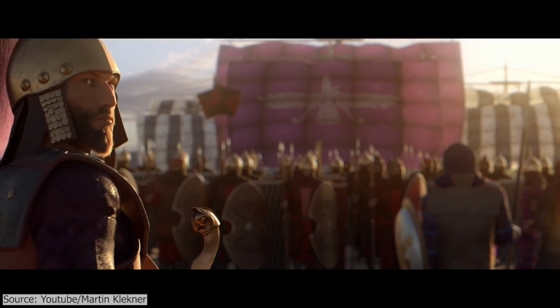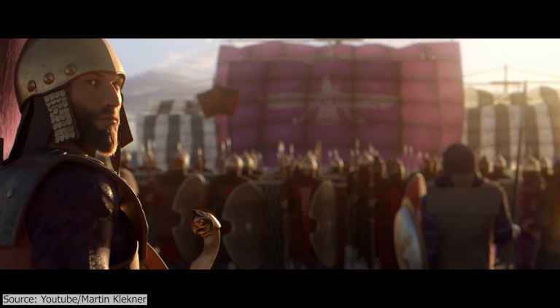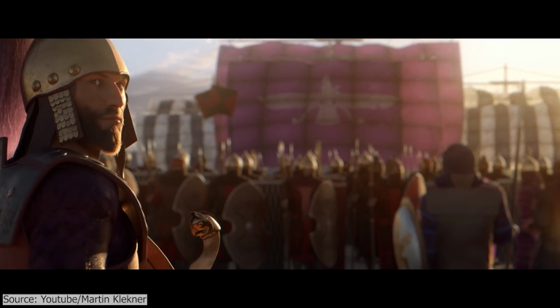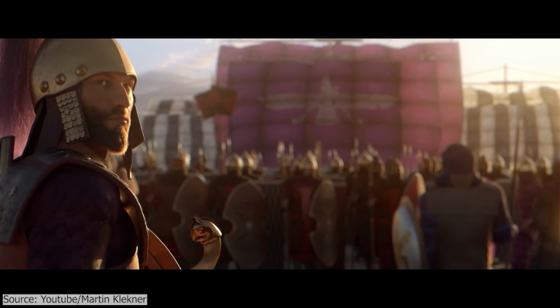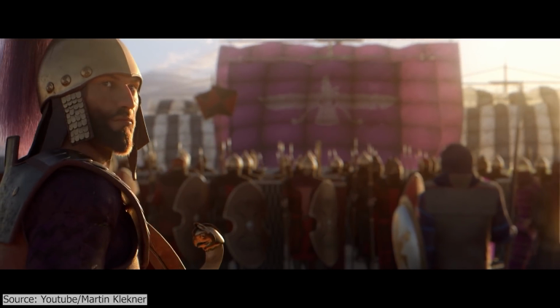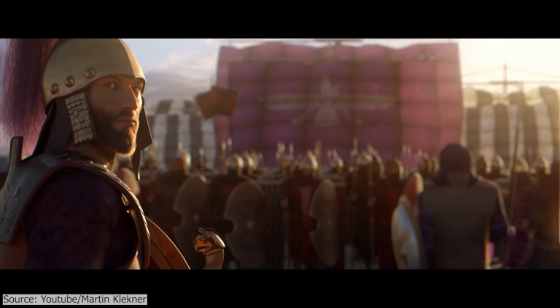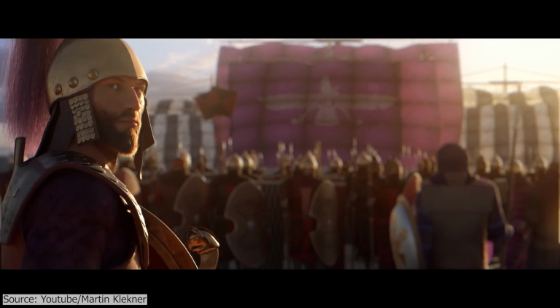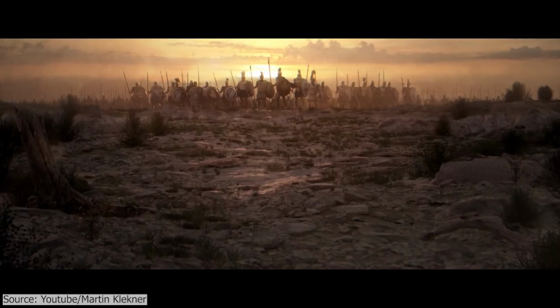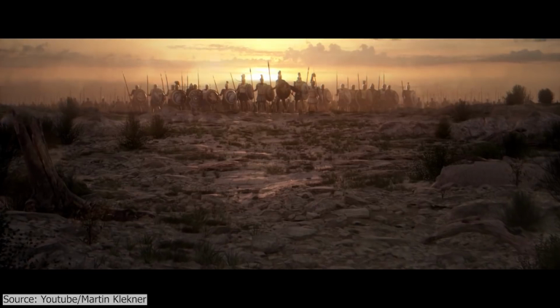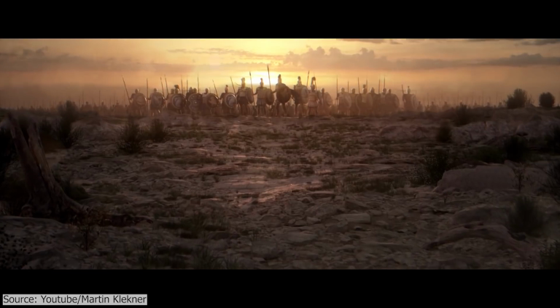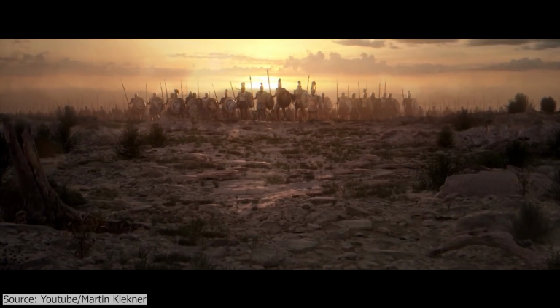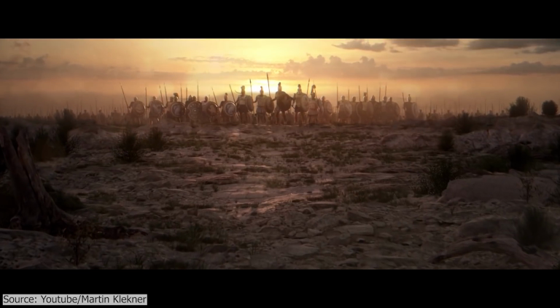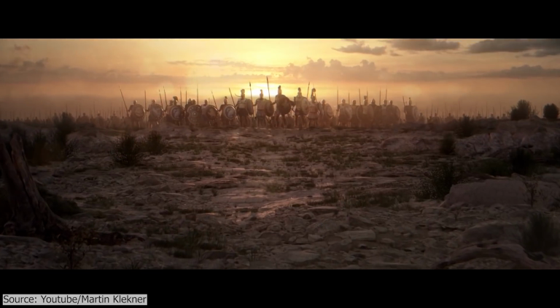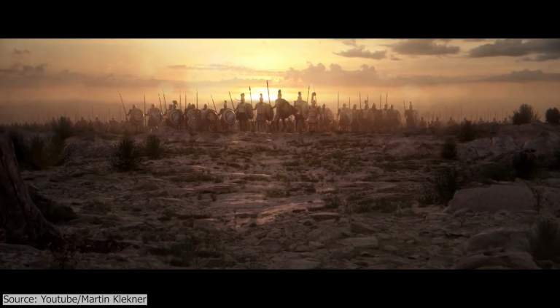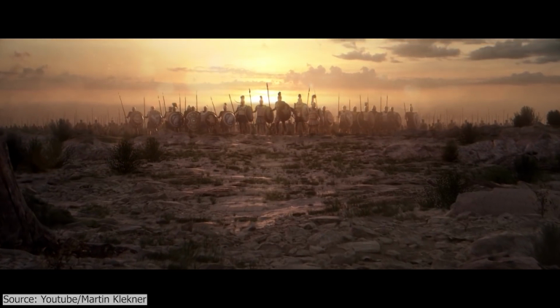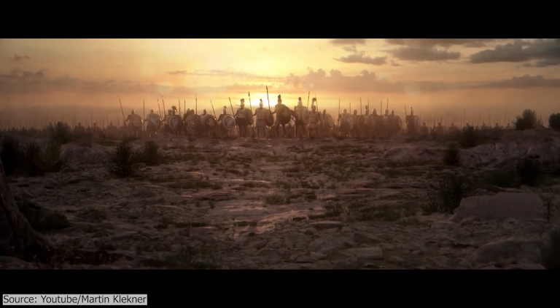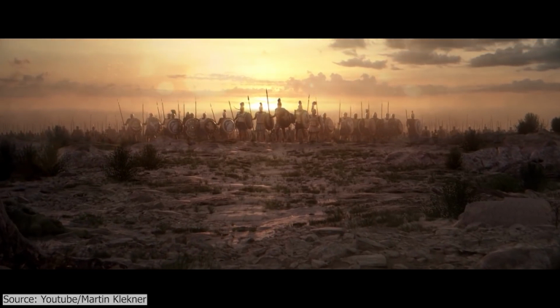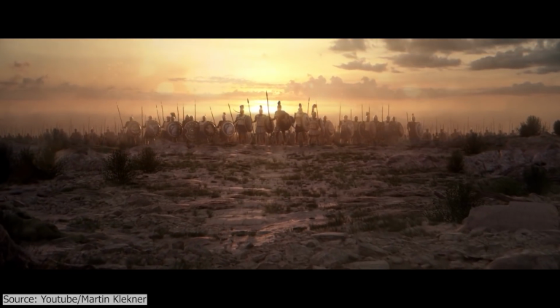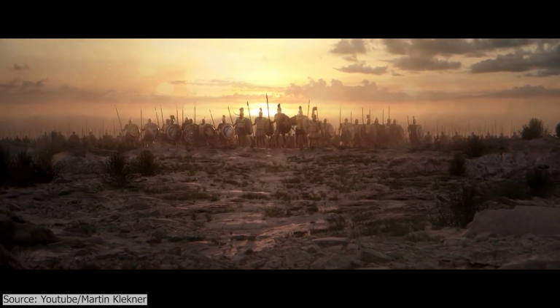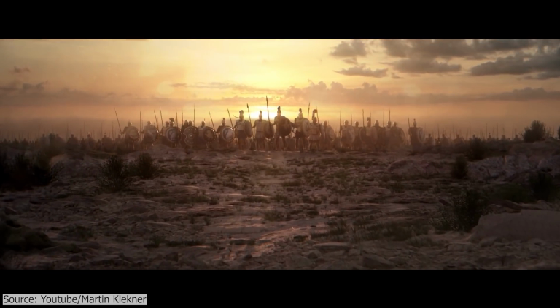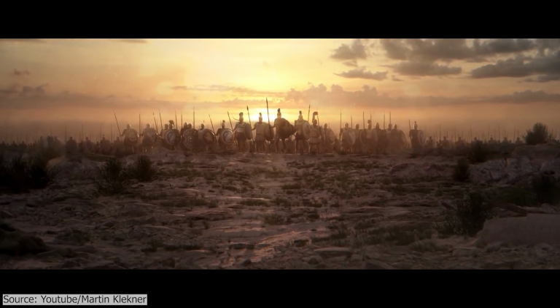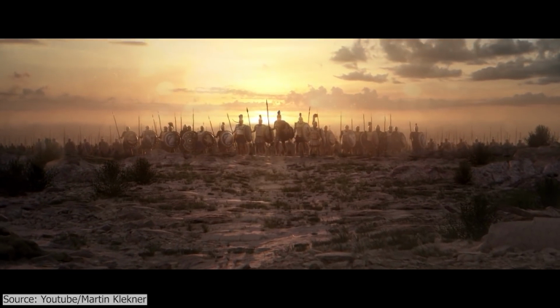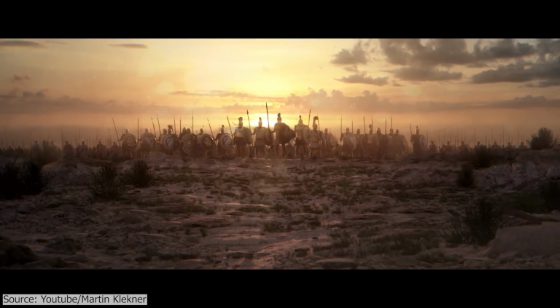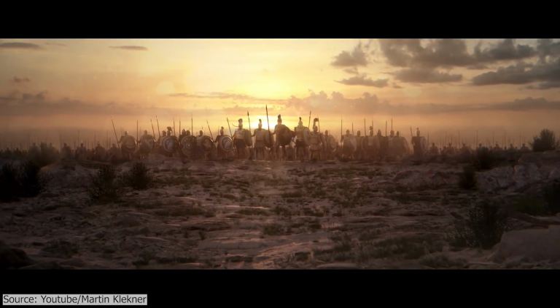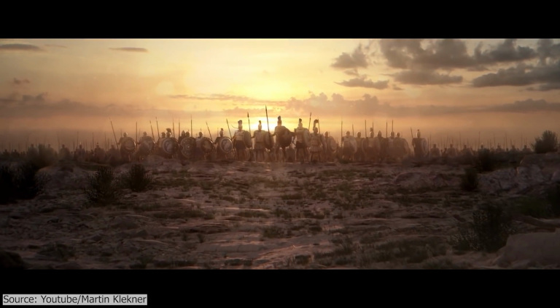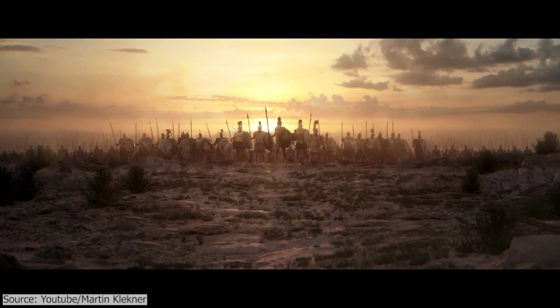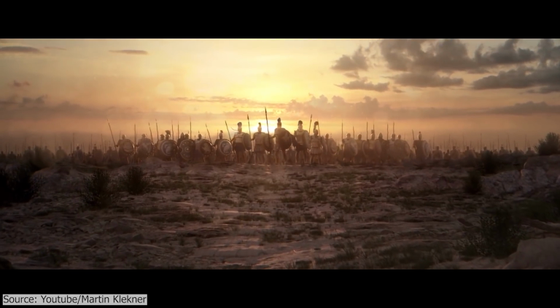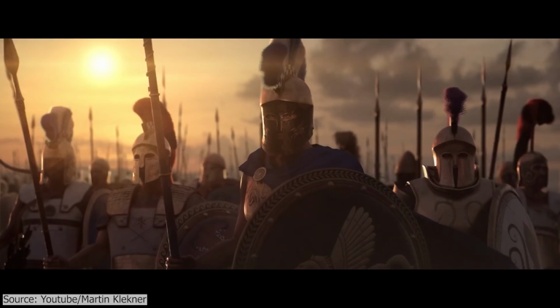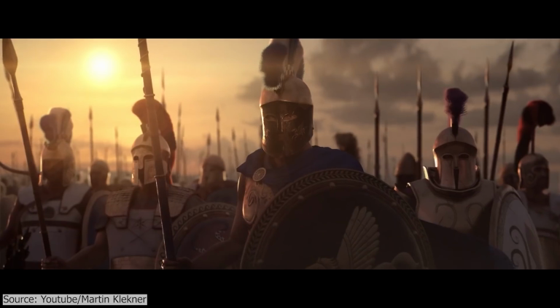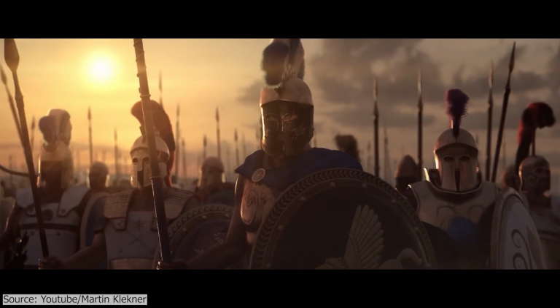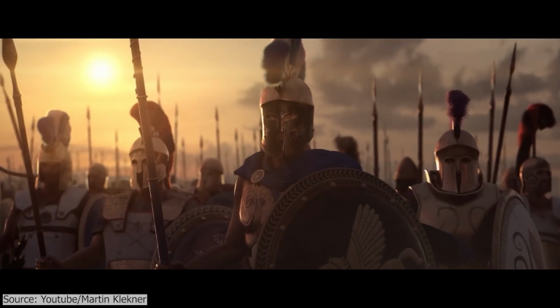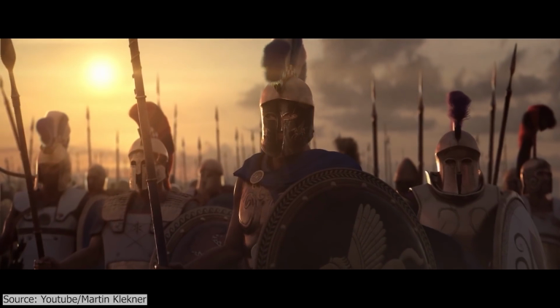This project is a combination of Character Creator, iClone, a Rokoko mocap suit, and Blender.